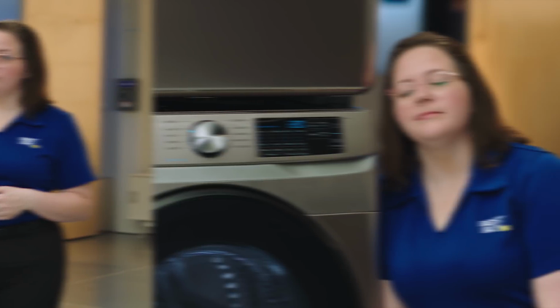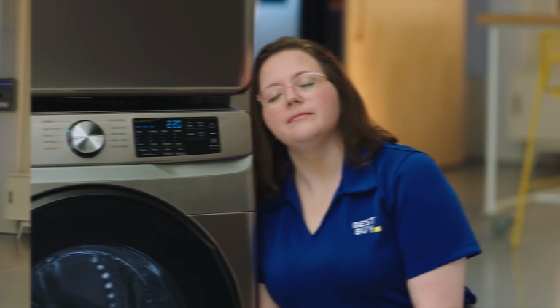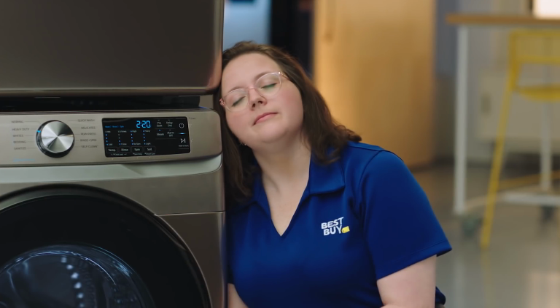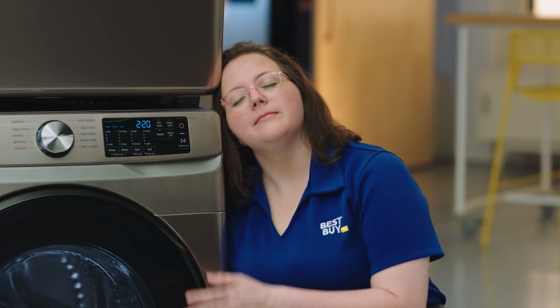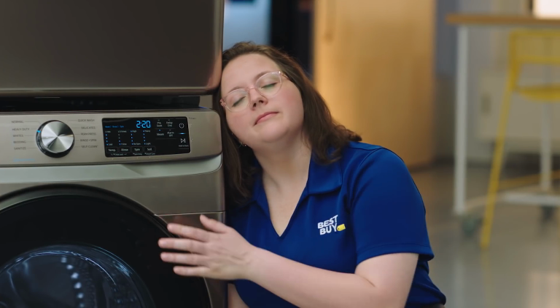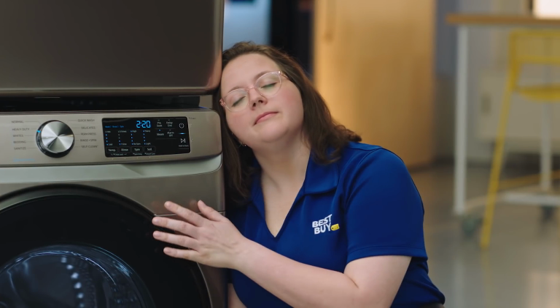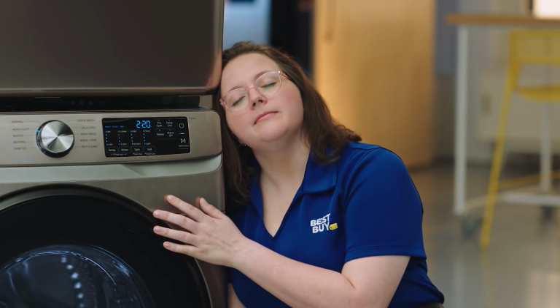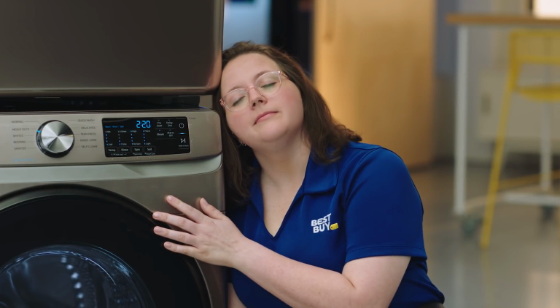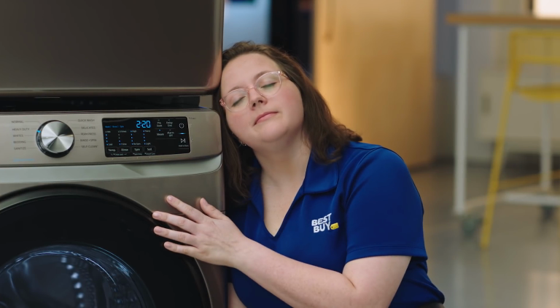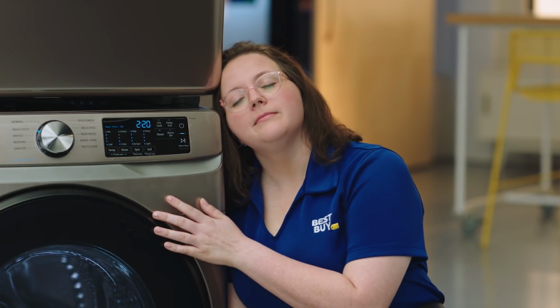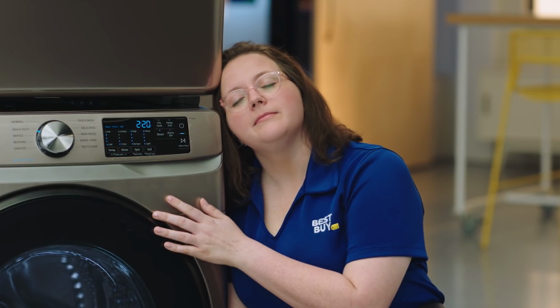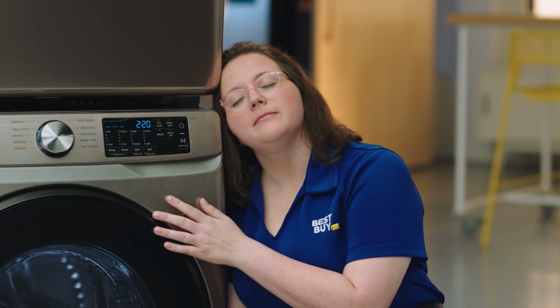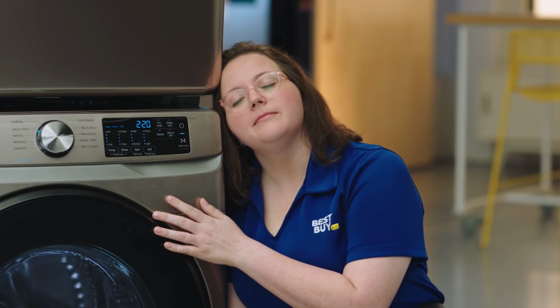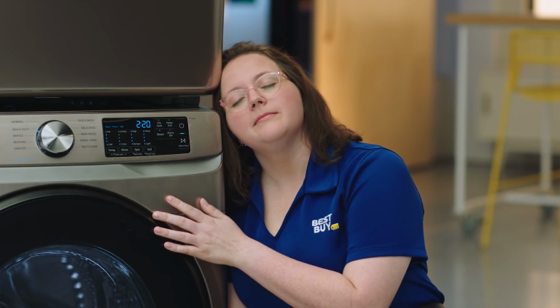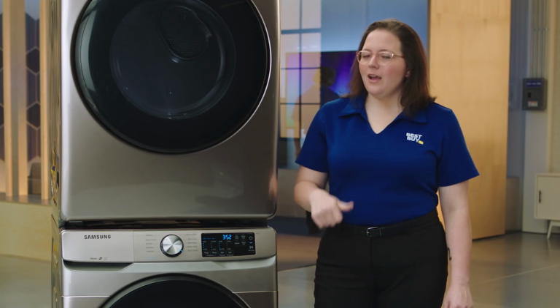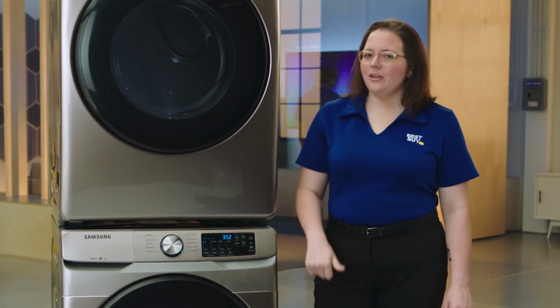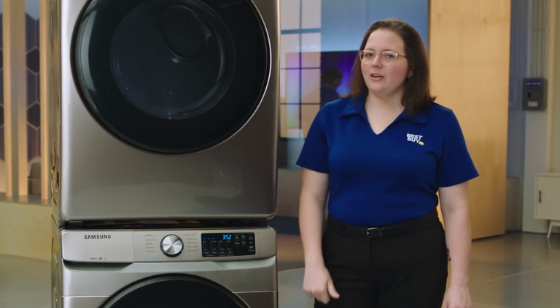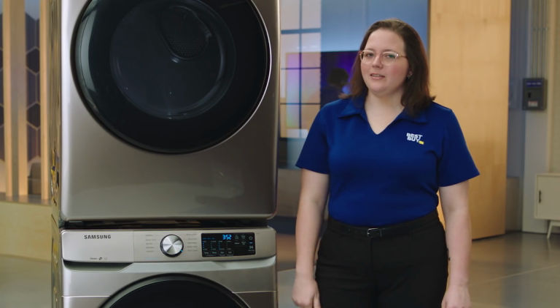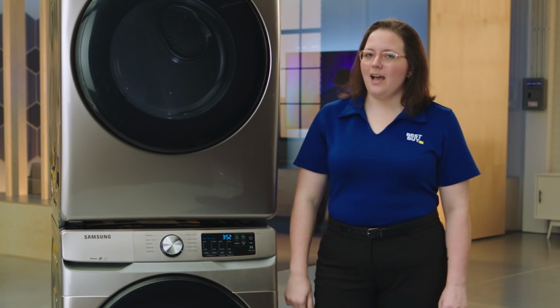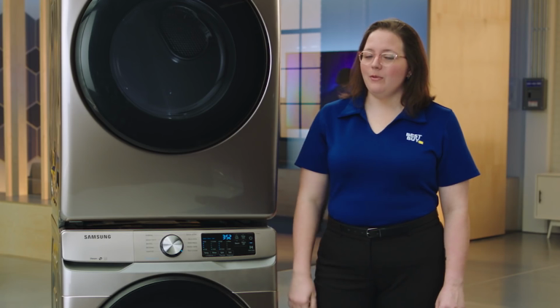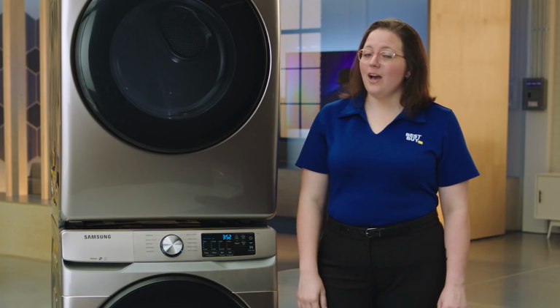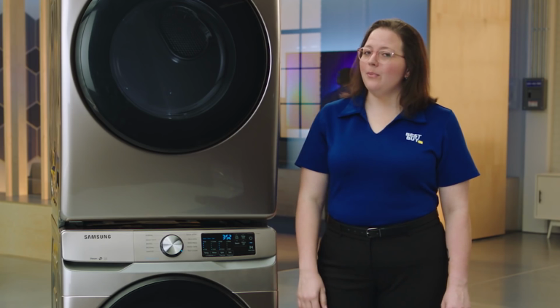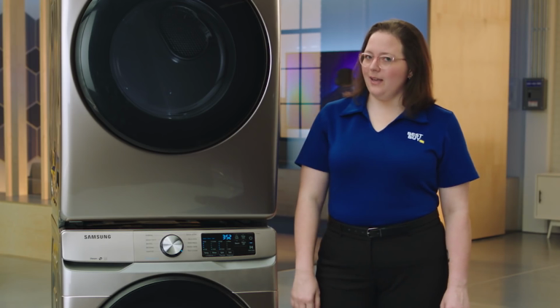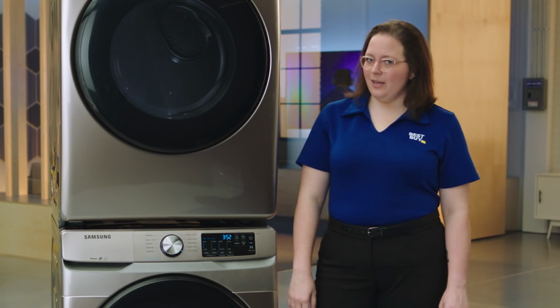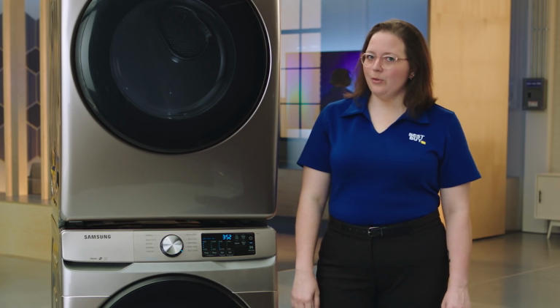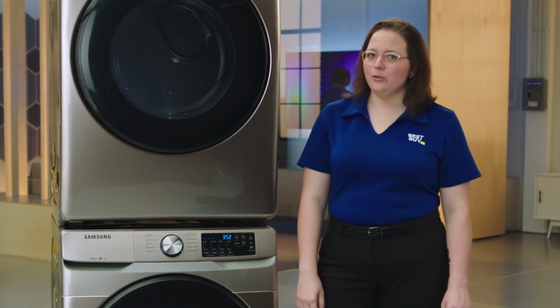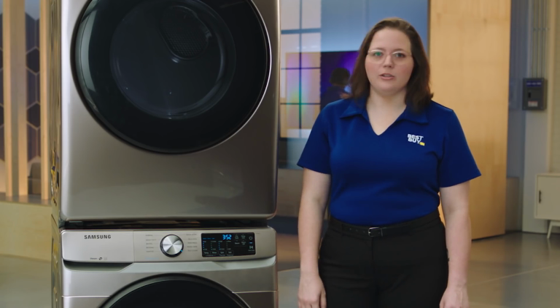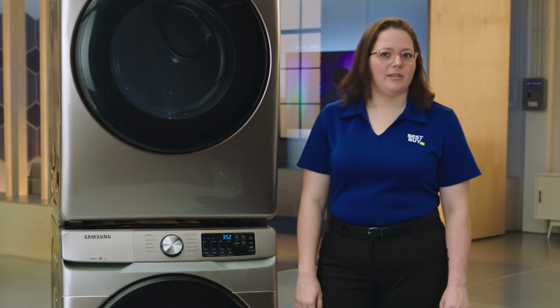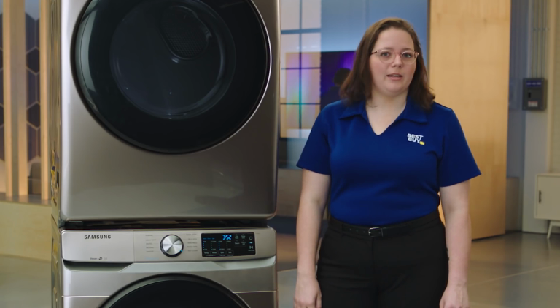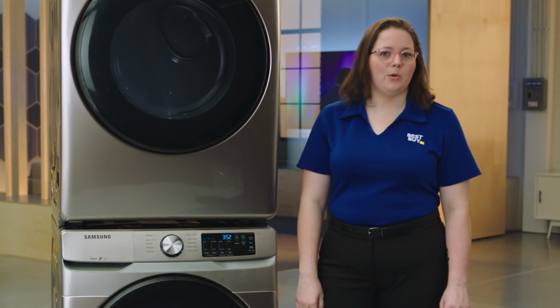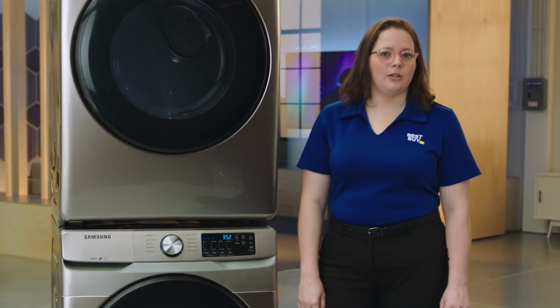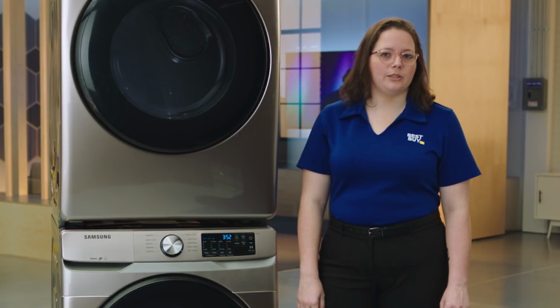If you love doing laundry as much as I do, come hang out here at the lab. We've got plenty of blue shirts that need washing.